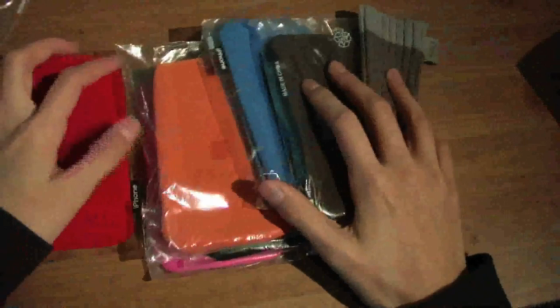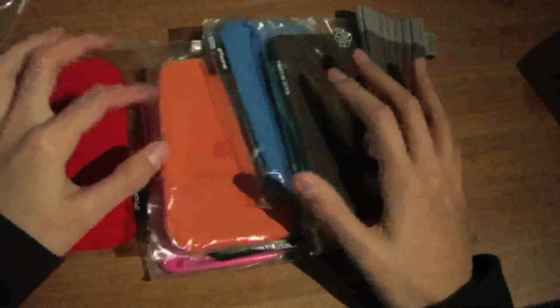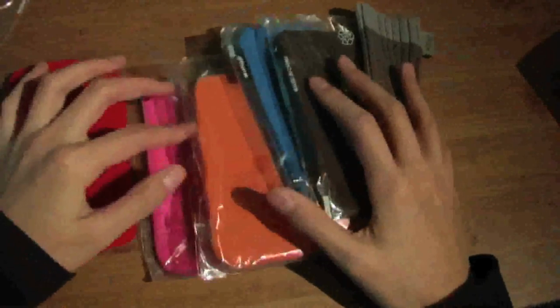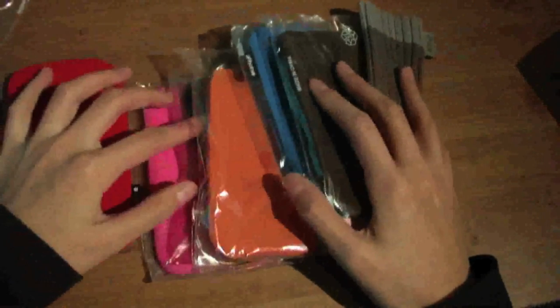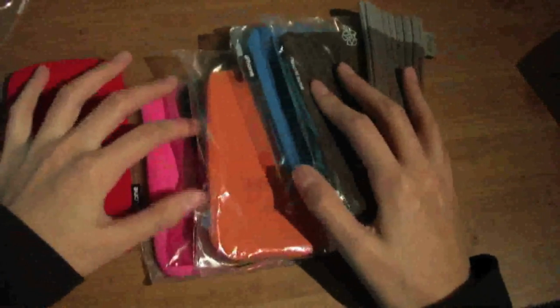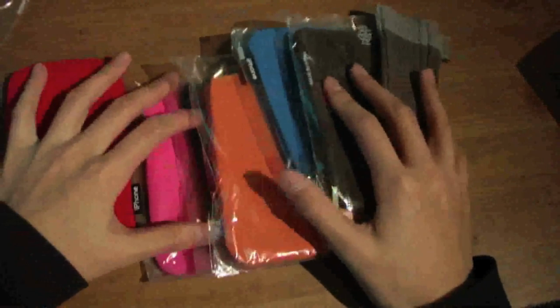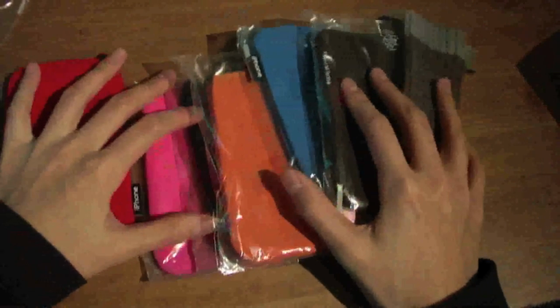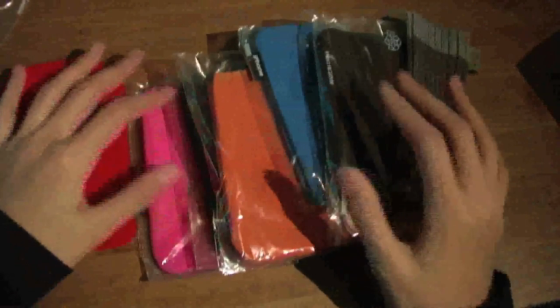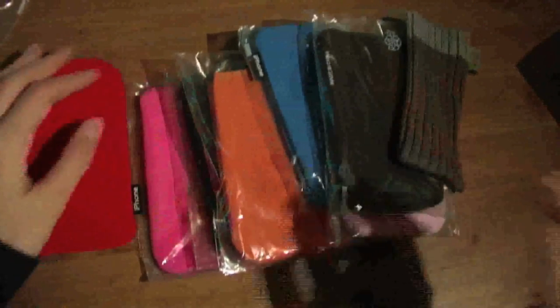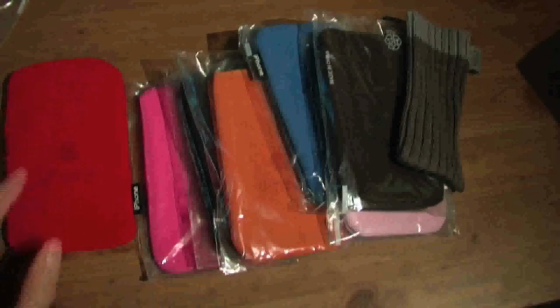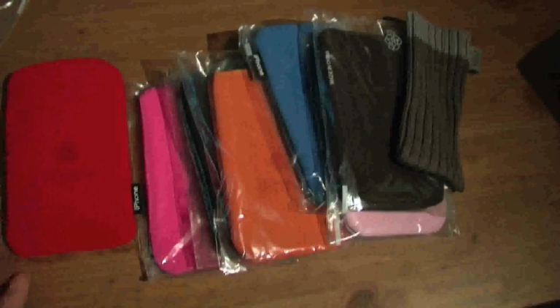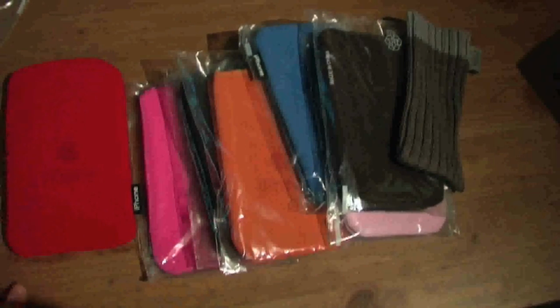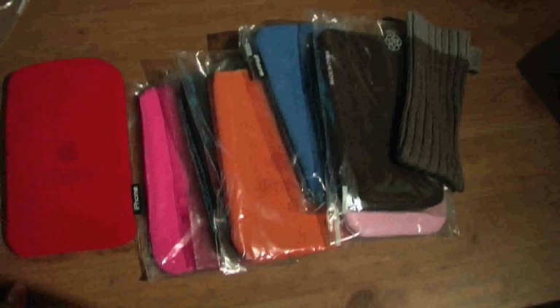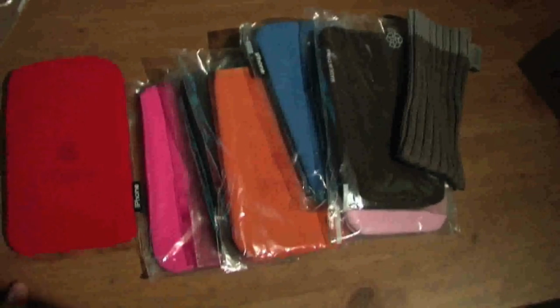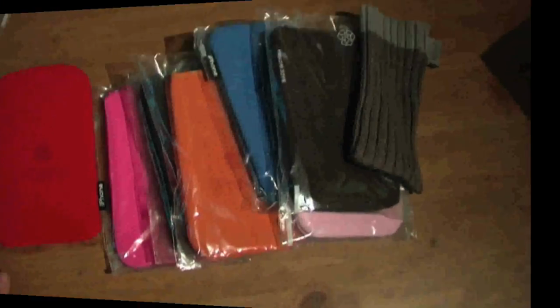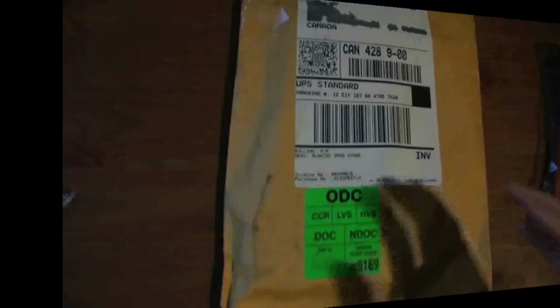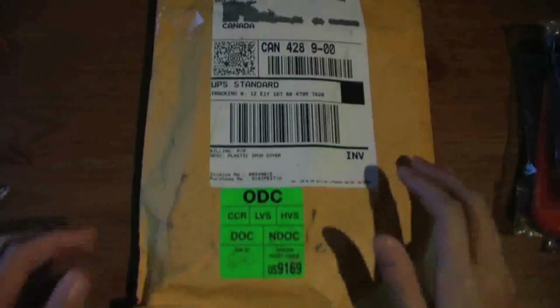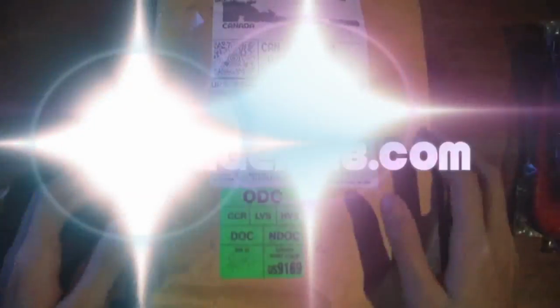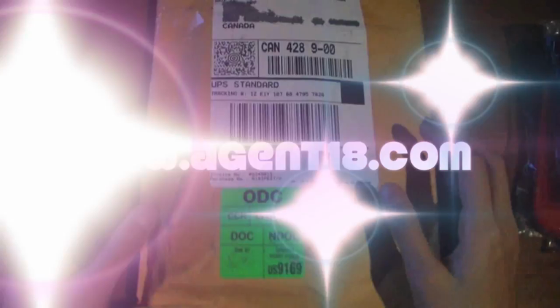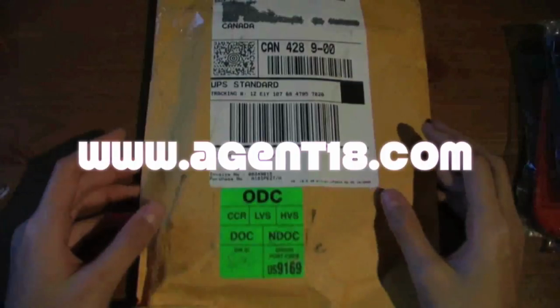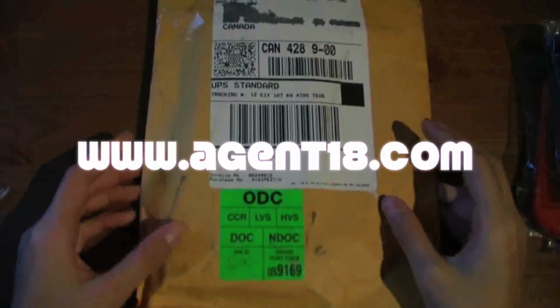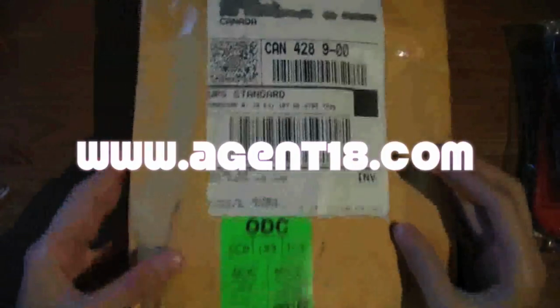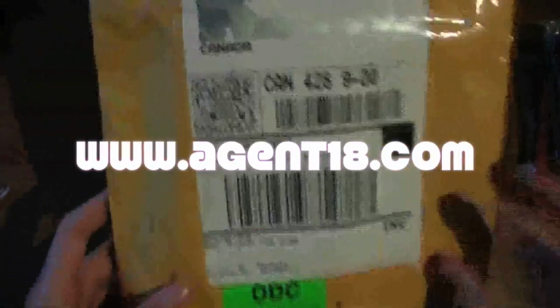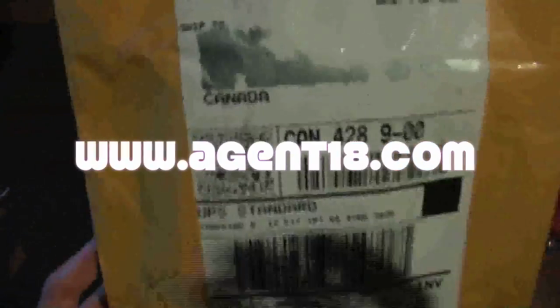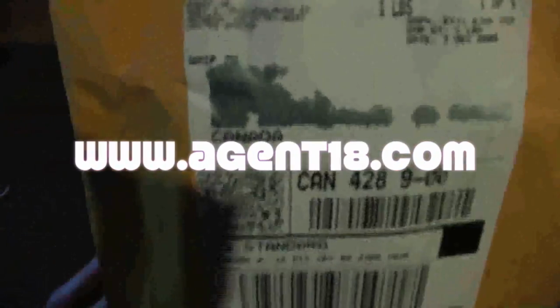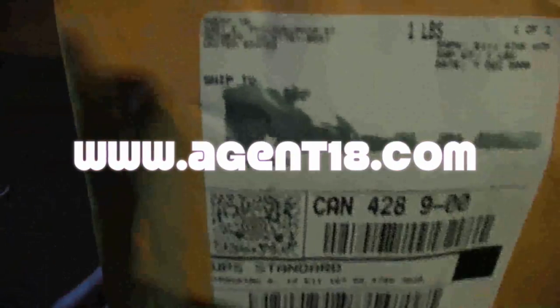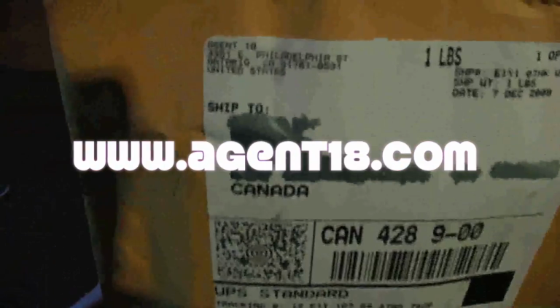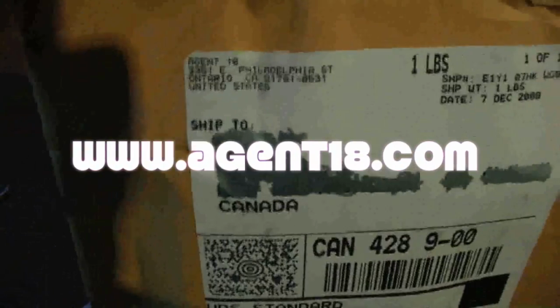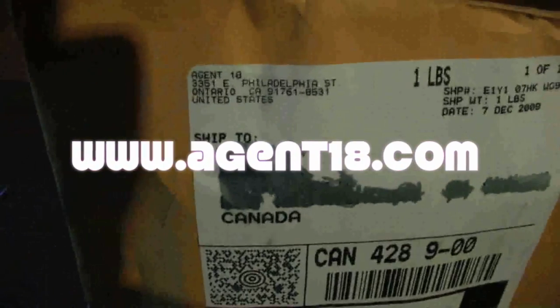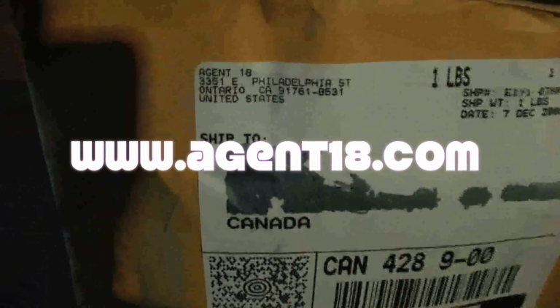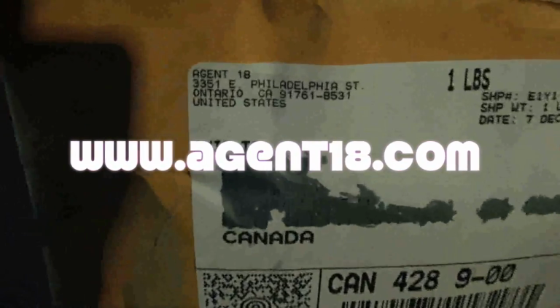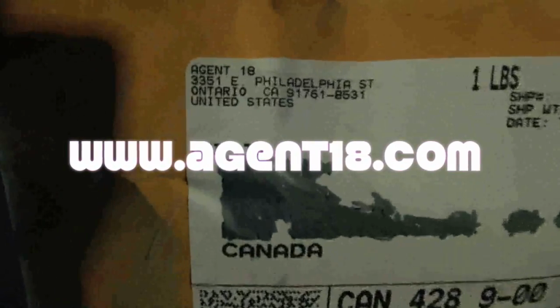So this is what I got from the eBay store. I believe I purchased these eight cases for about seven bucks. And on to the next package.